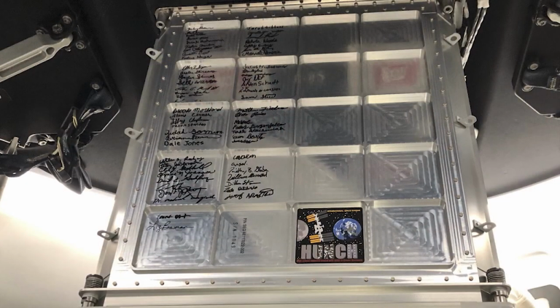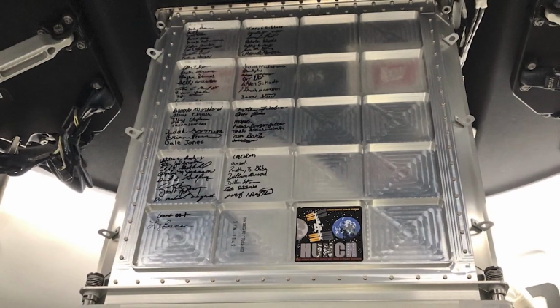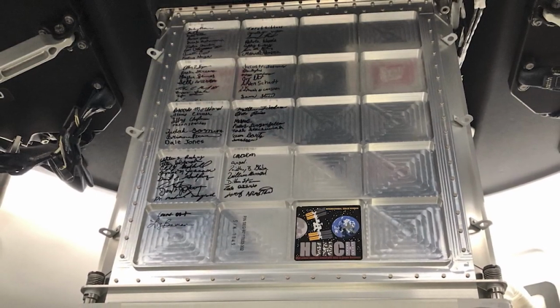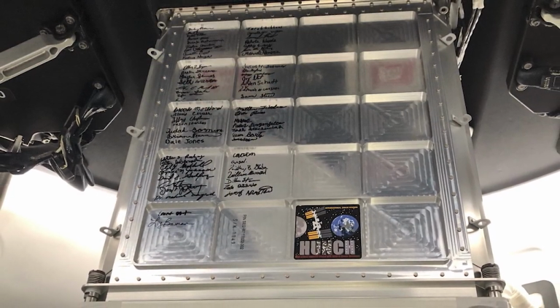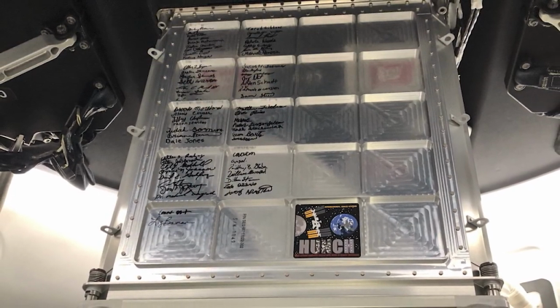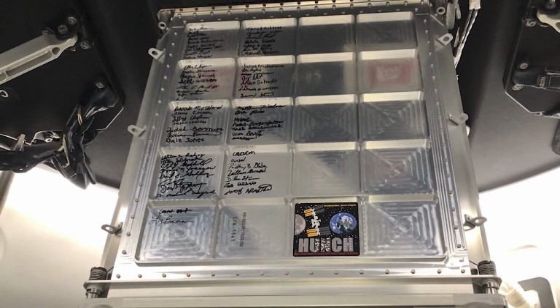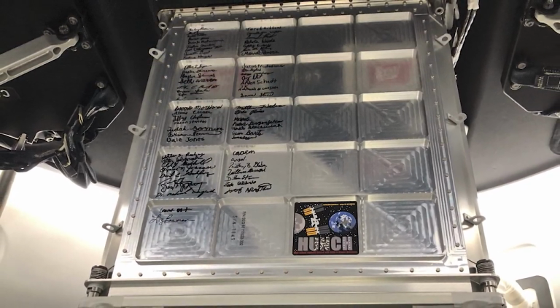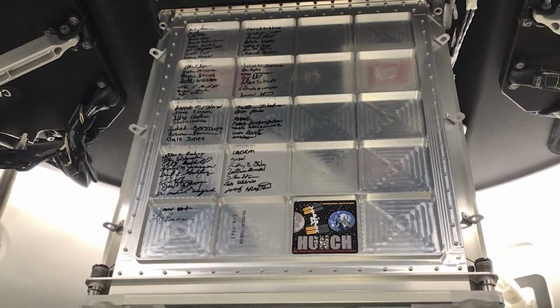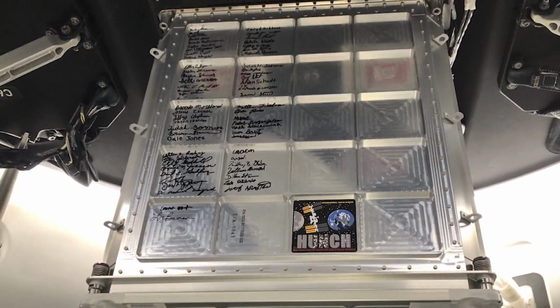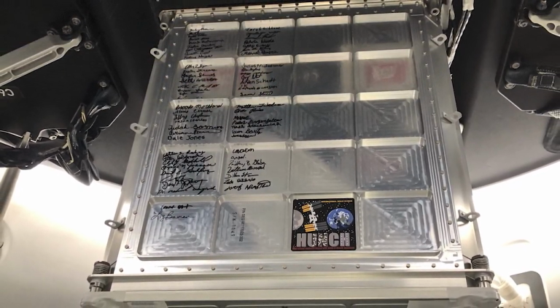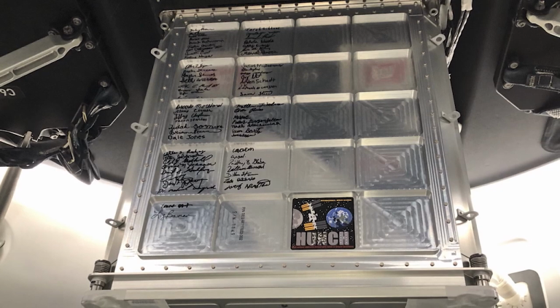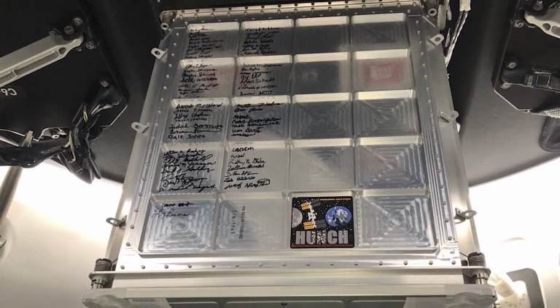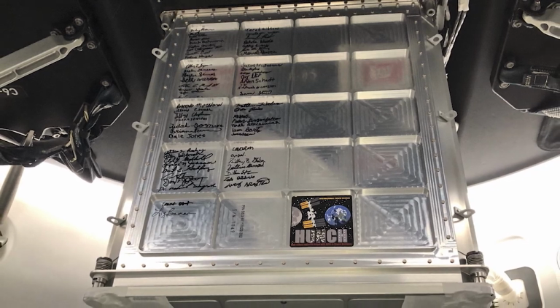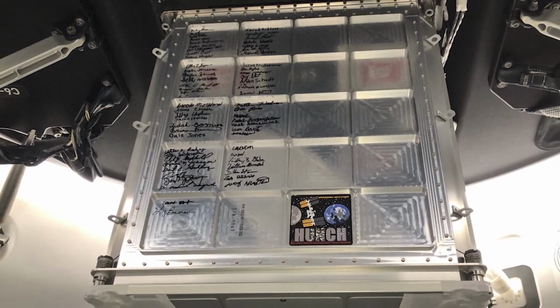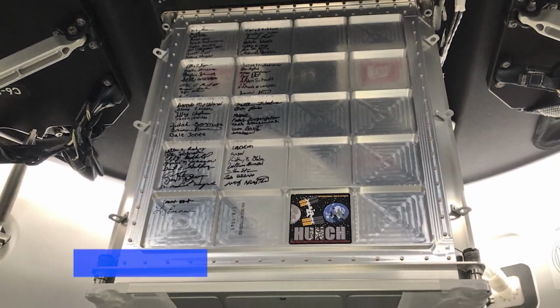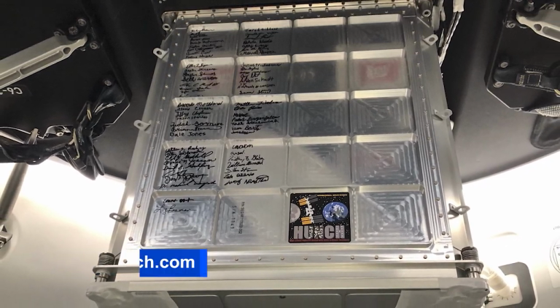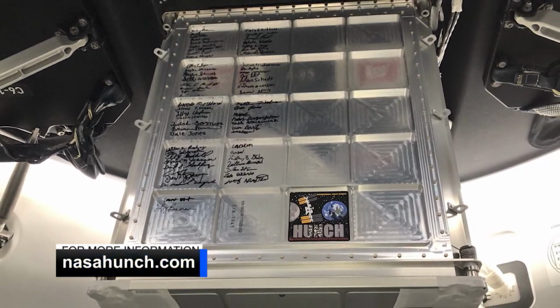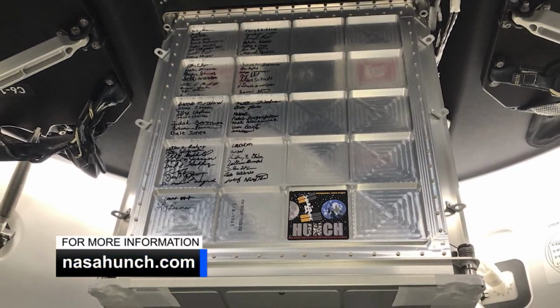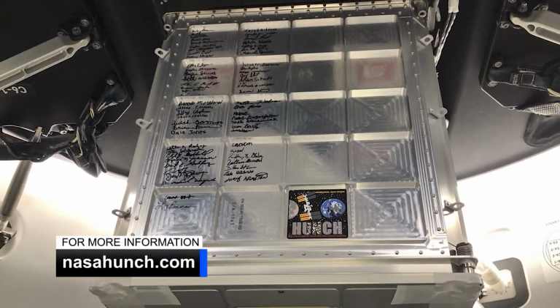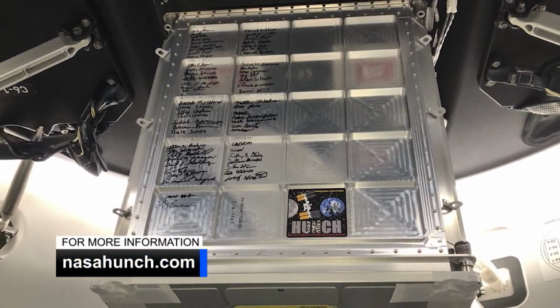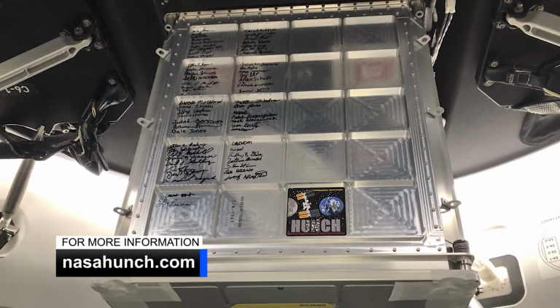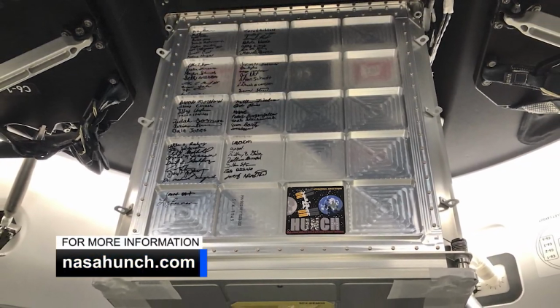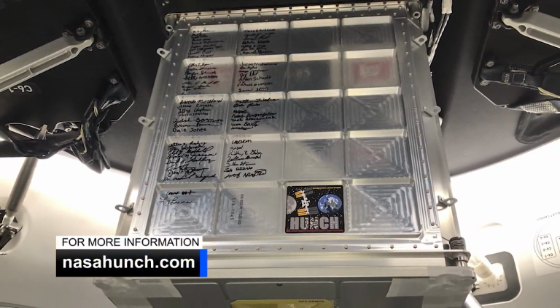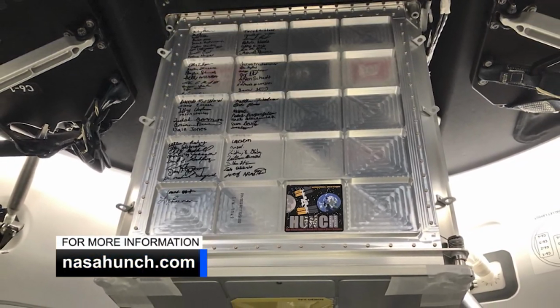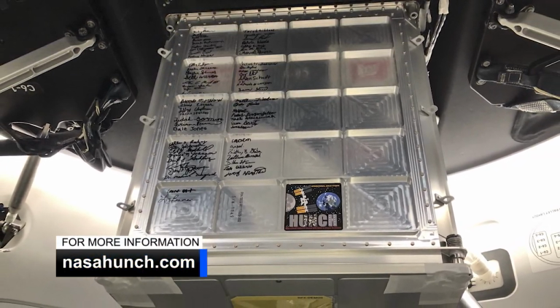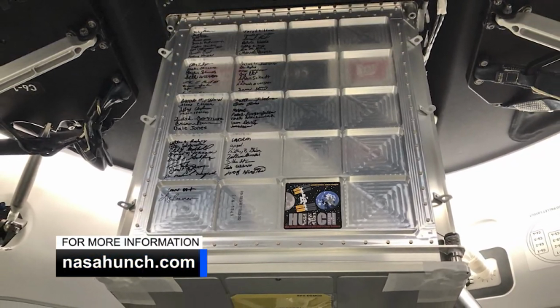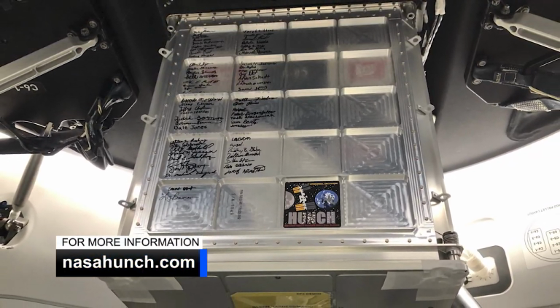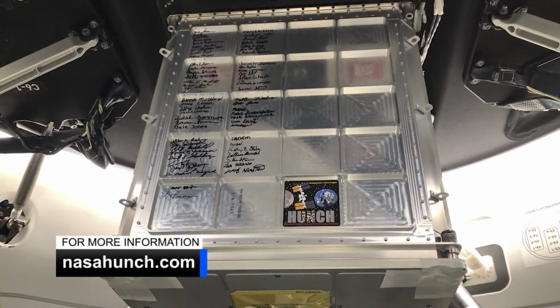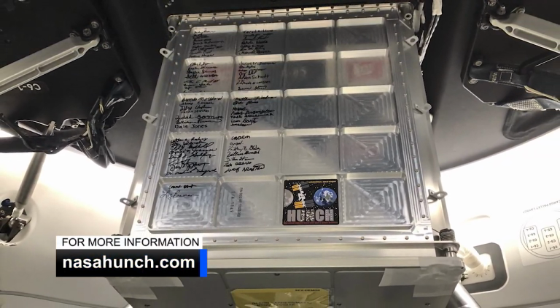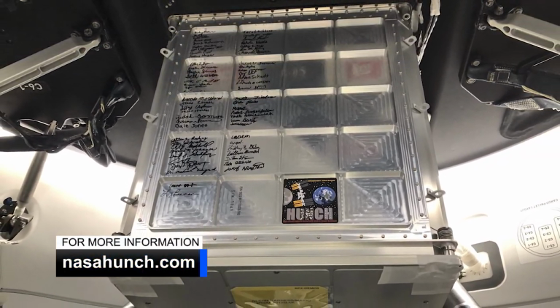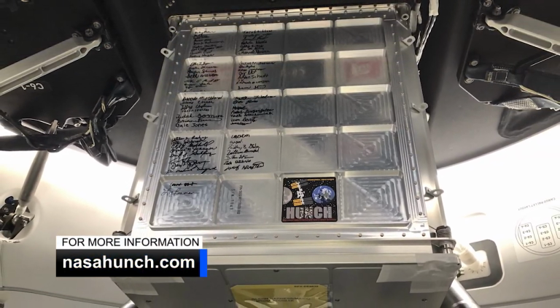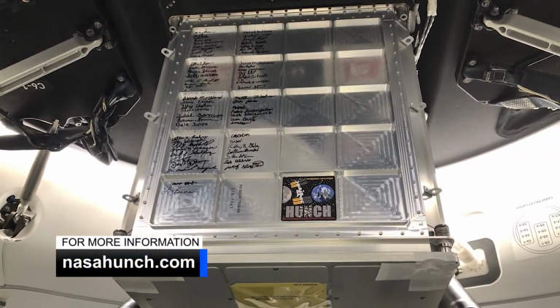One of the student-built lockers will even return to Earth. Learn more about the HUNCH program at nasahunch.com.